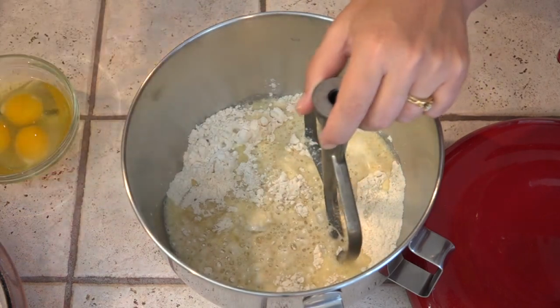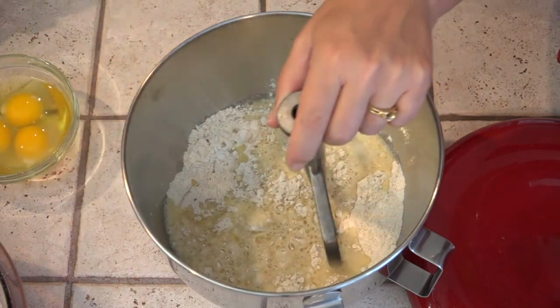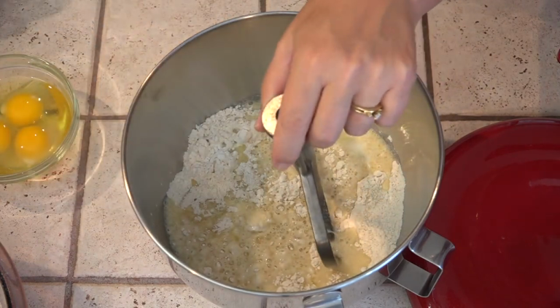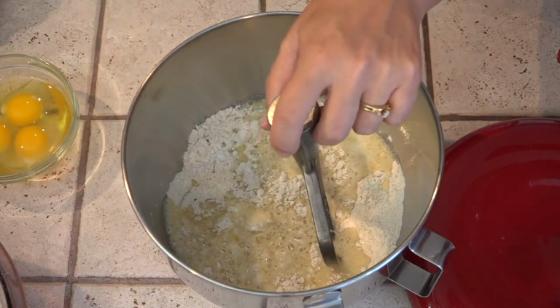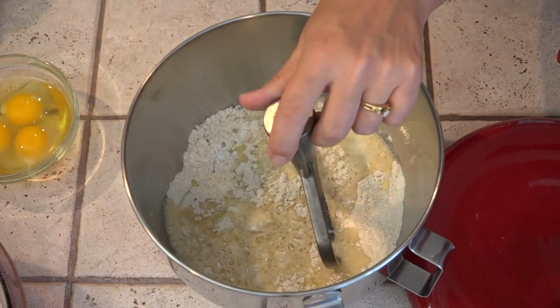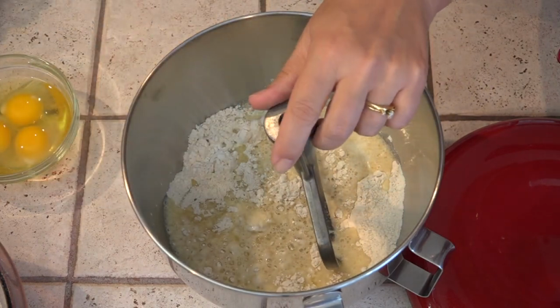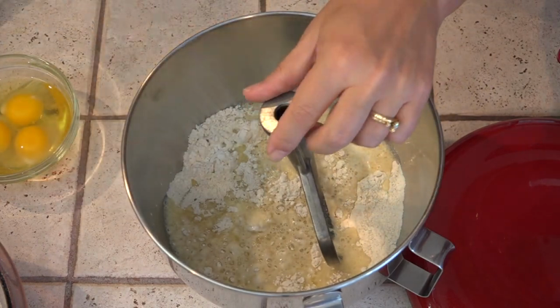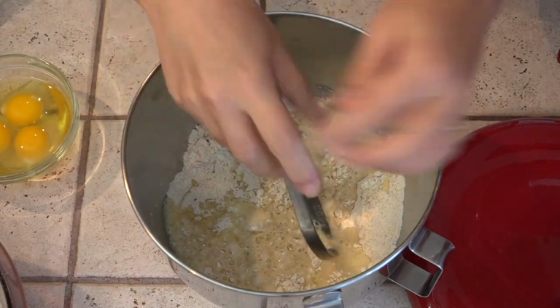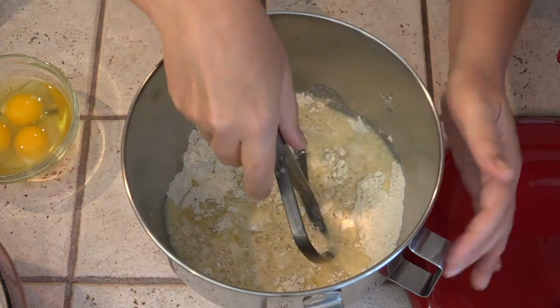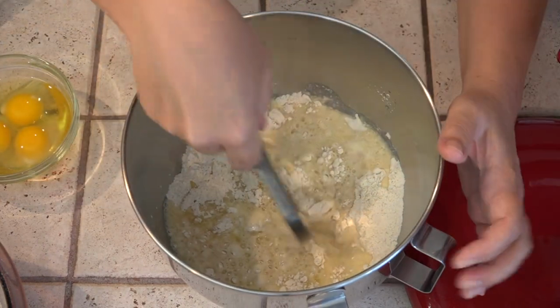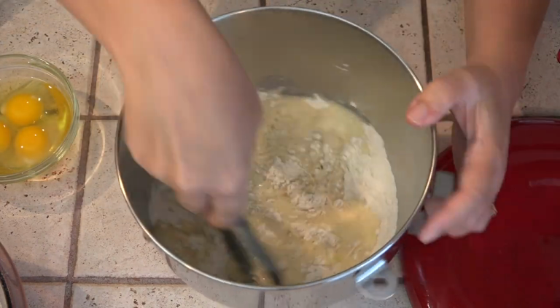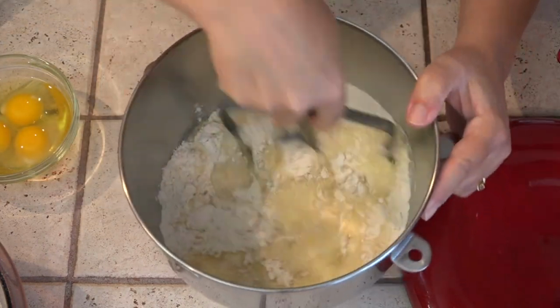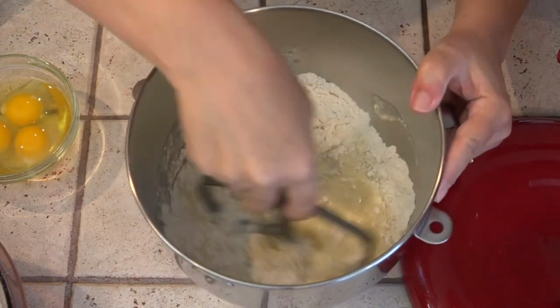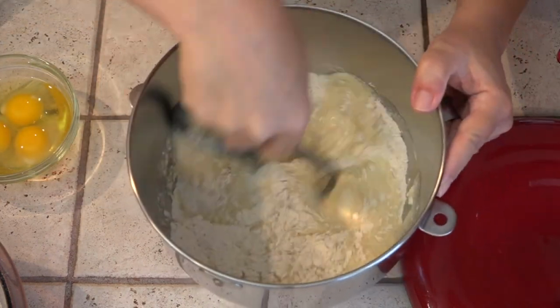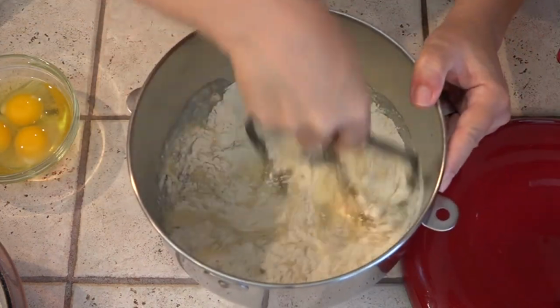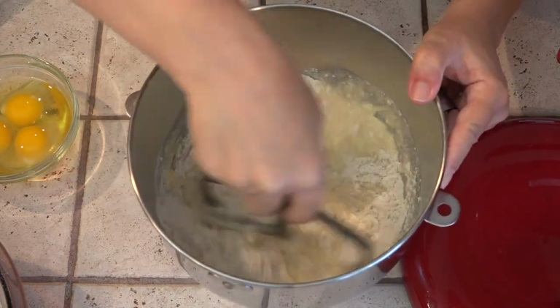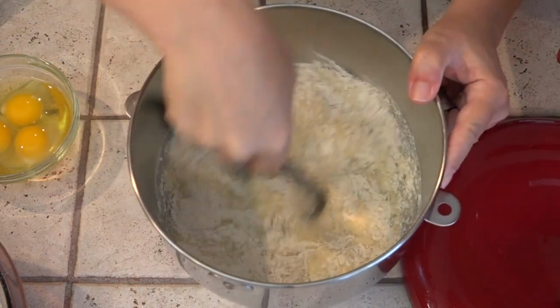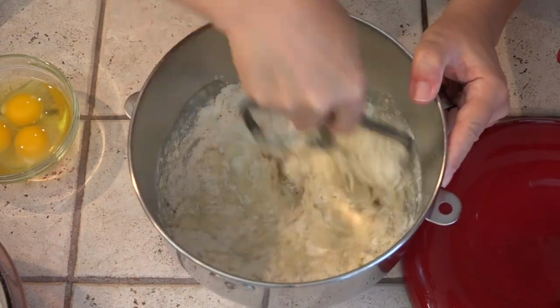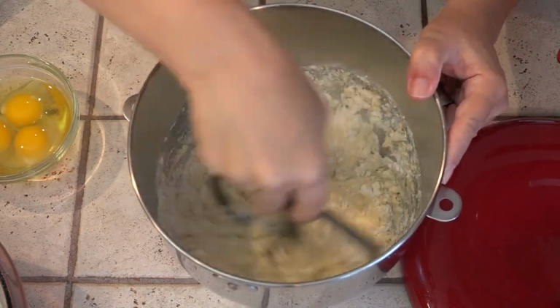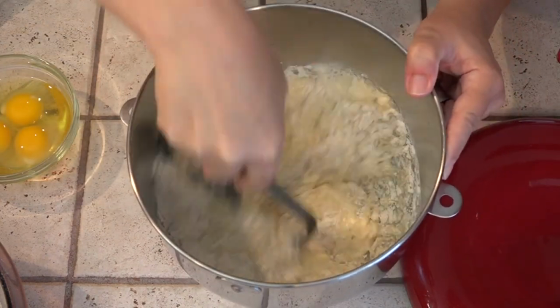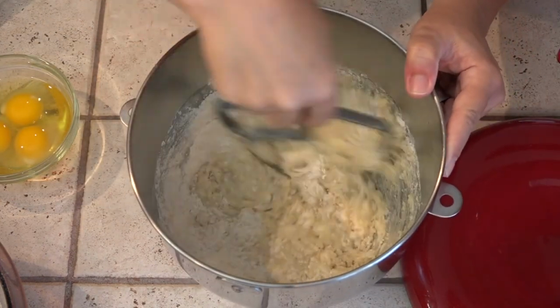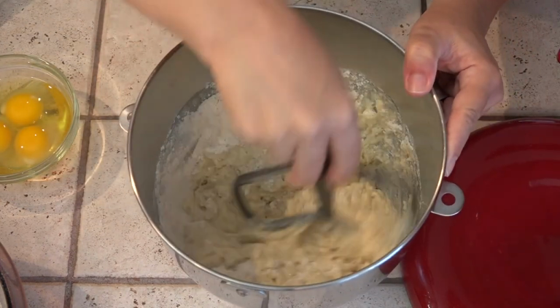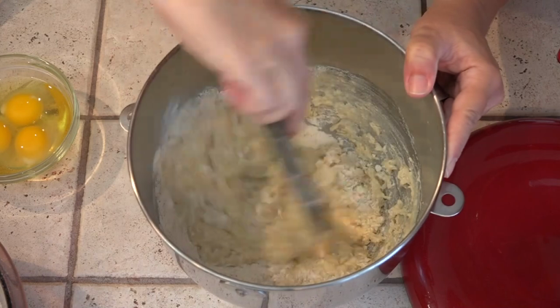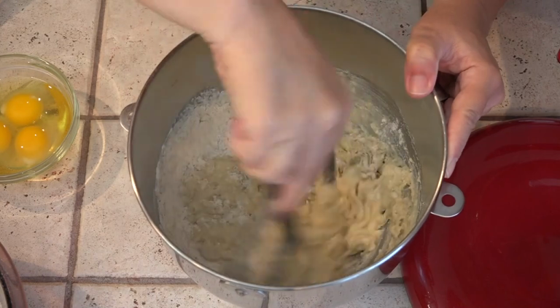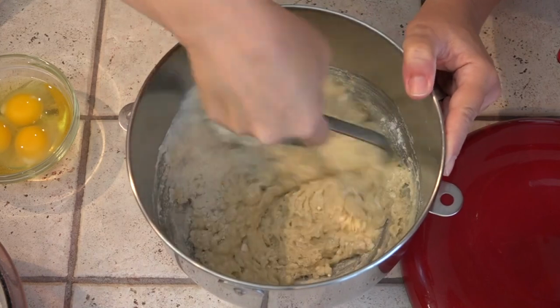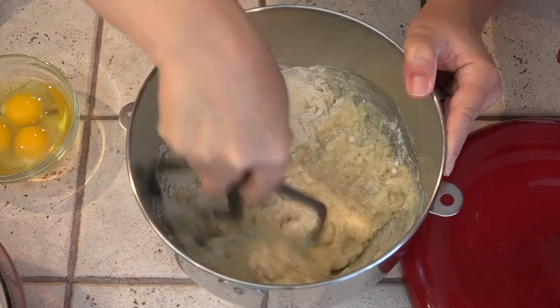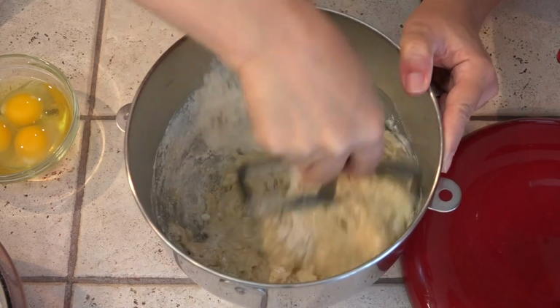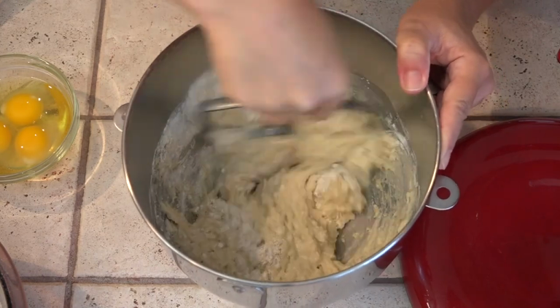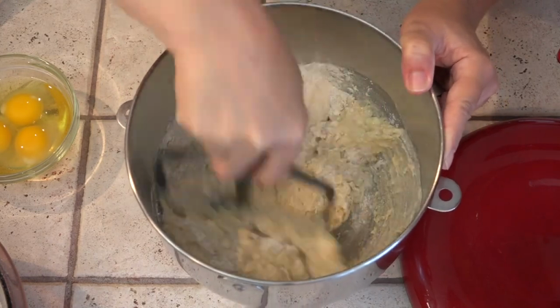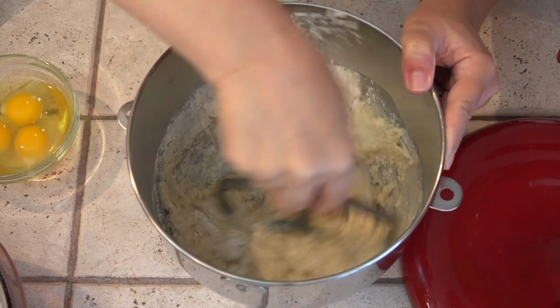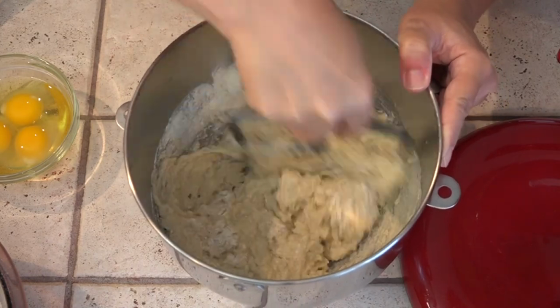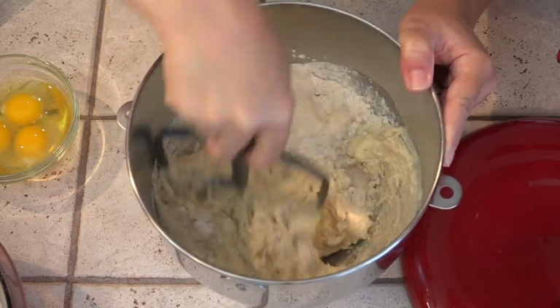Once that's mixed up, we'll add in the eggs and then it's going on the mixer. We're going to mix it for three or four minutes on medium-low to get this sponge going.